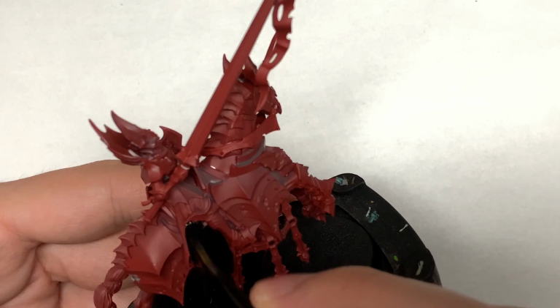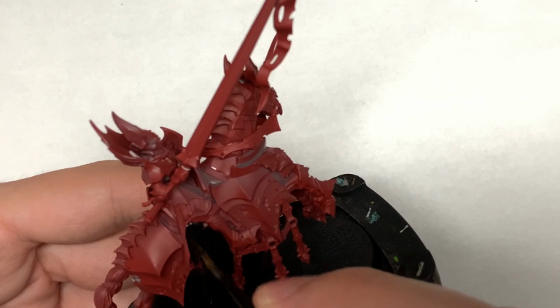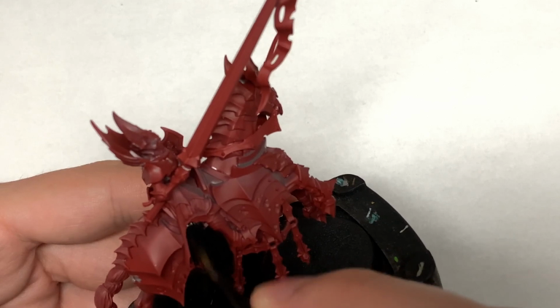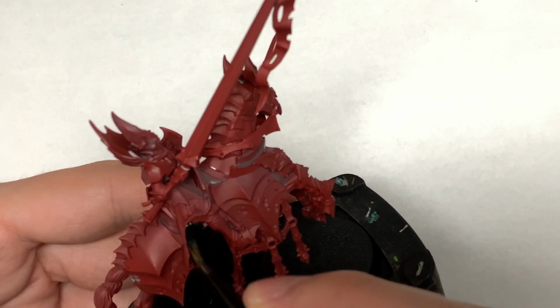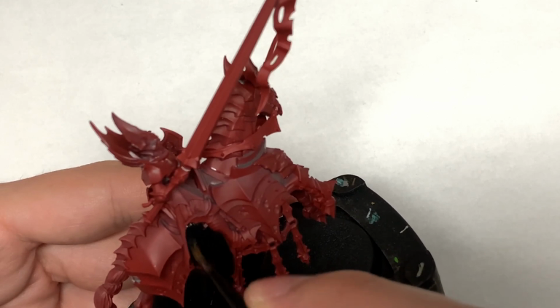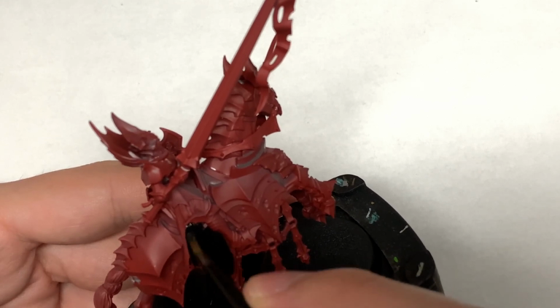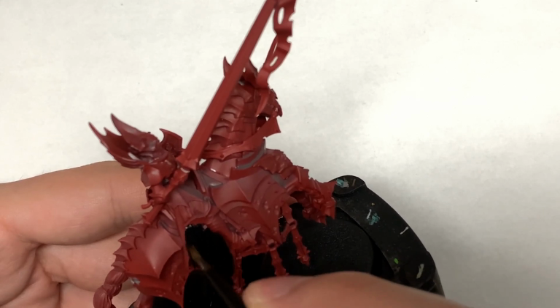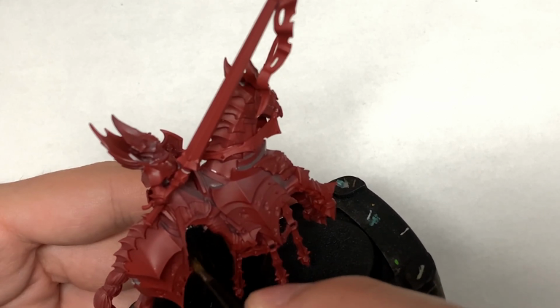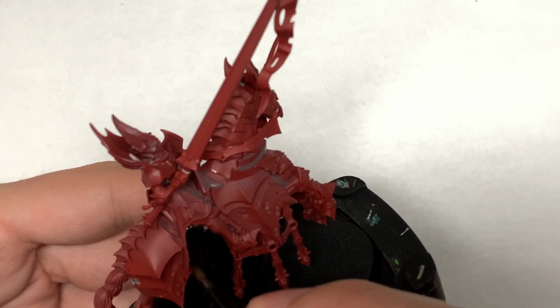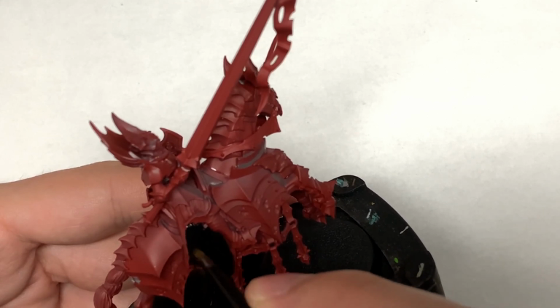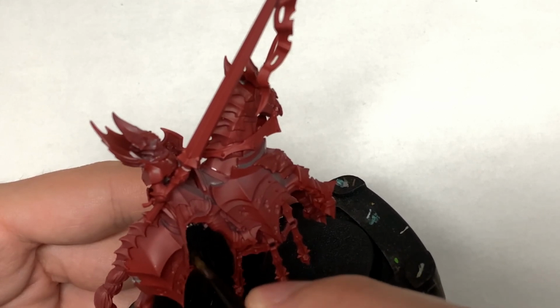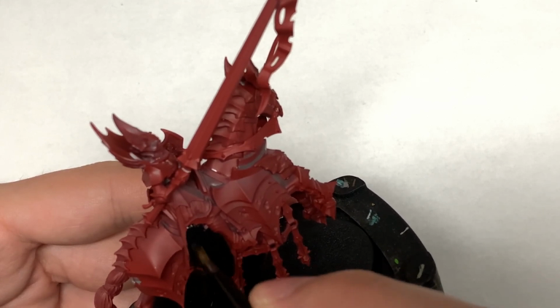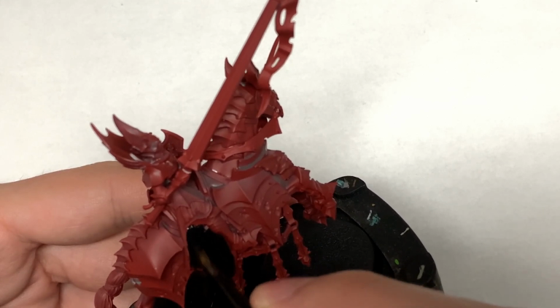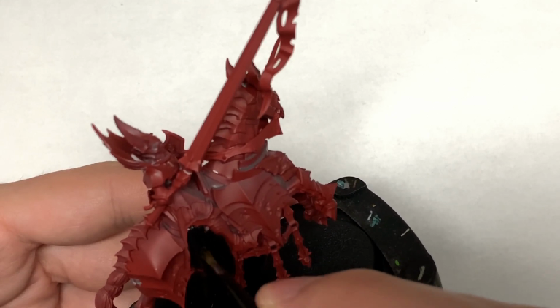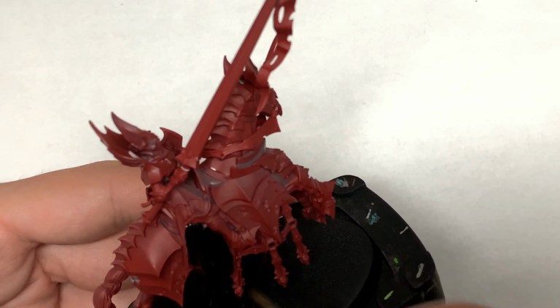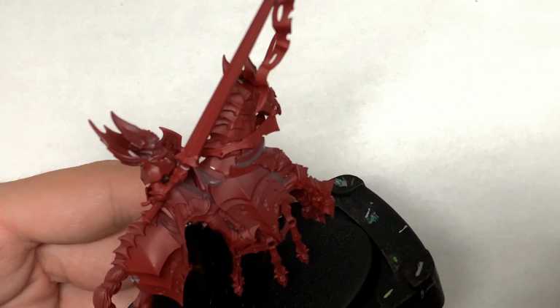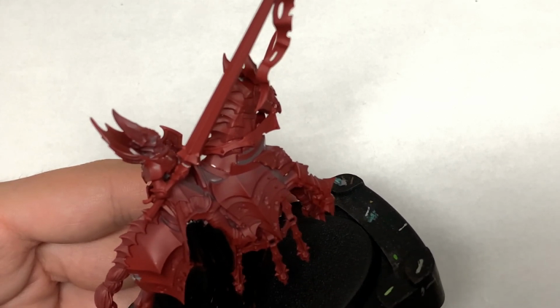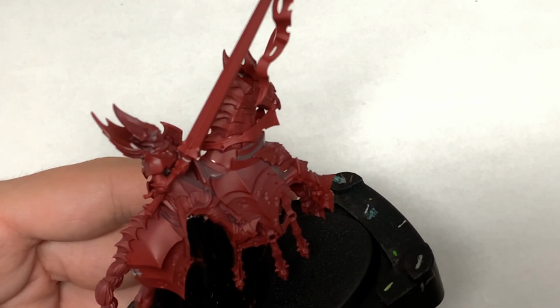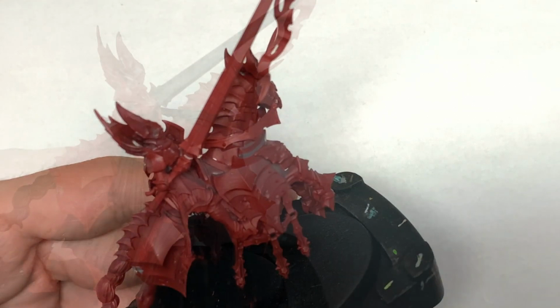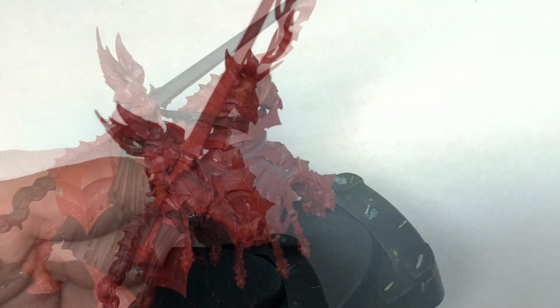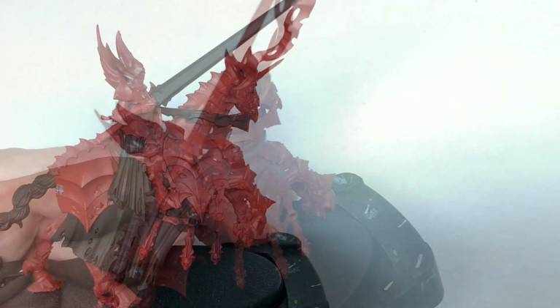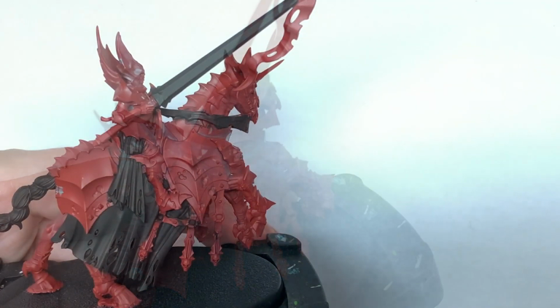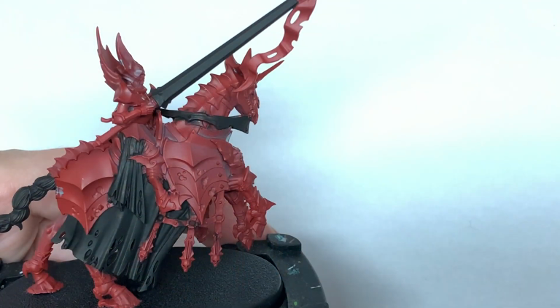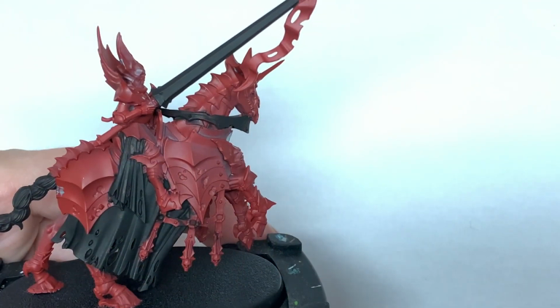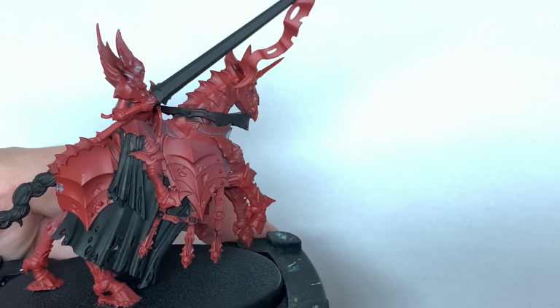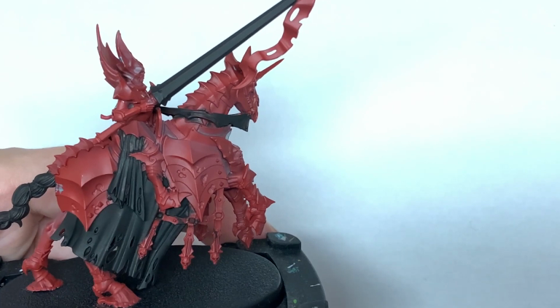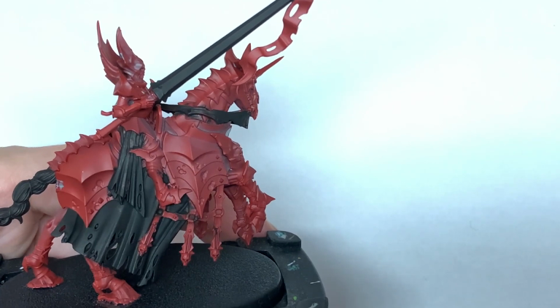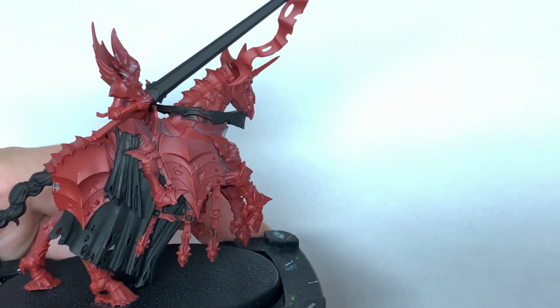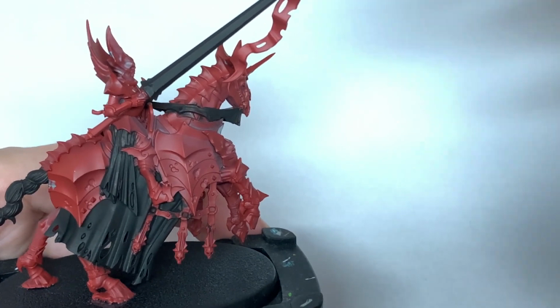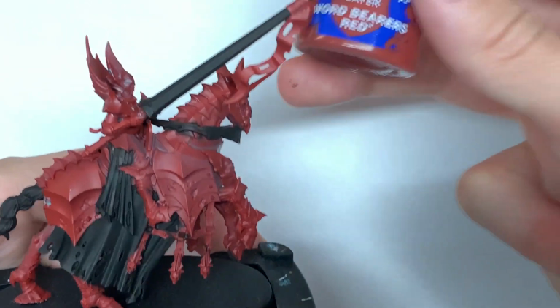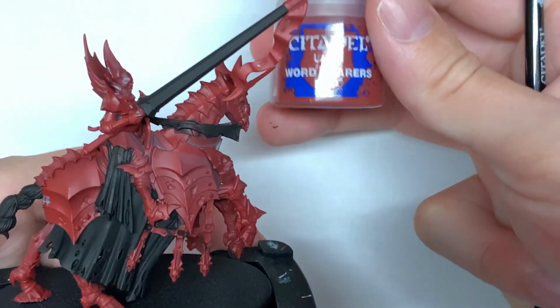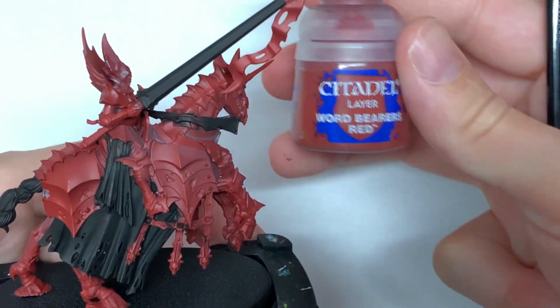If you haven't built them yet, it's worth painting this black part on before assembly because you can get the insides a lot easier than when they are built.